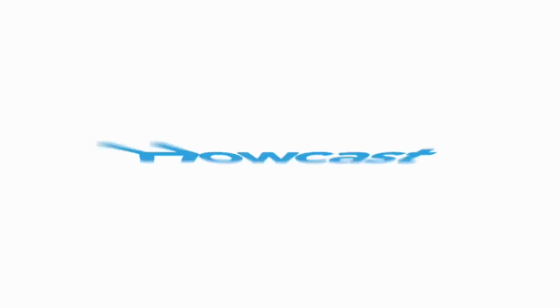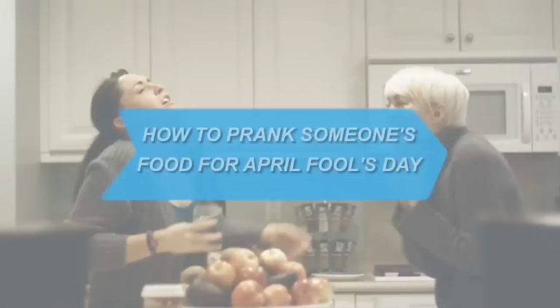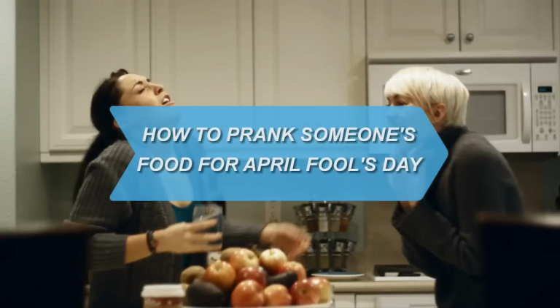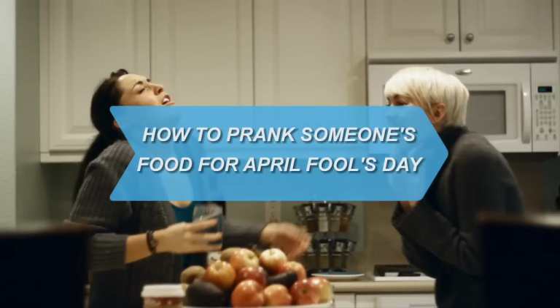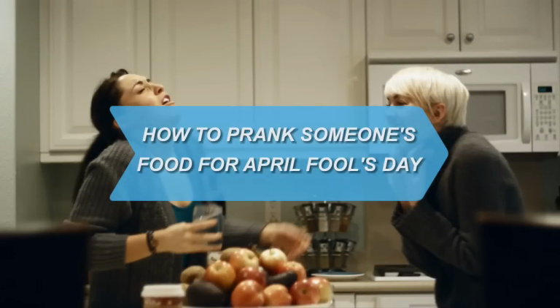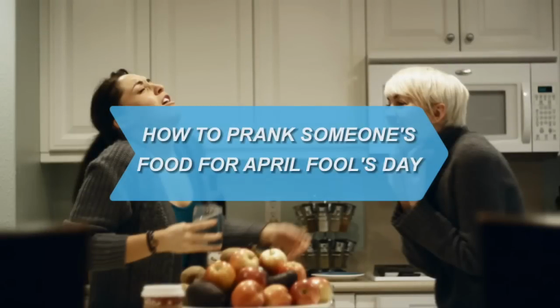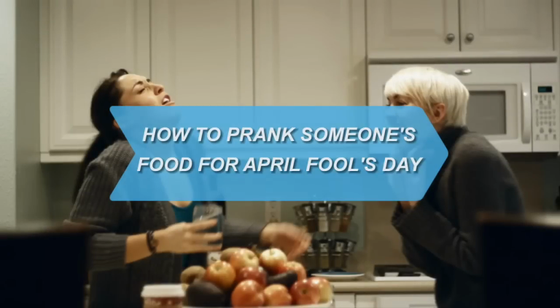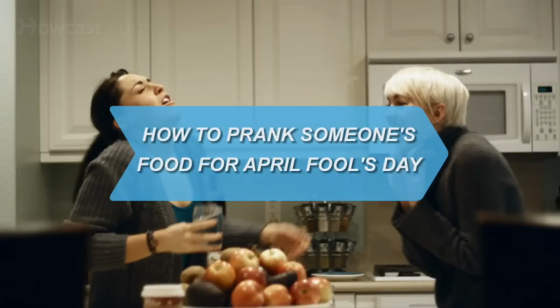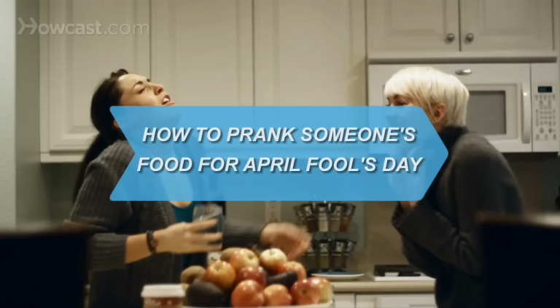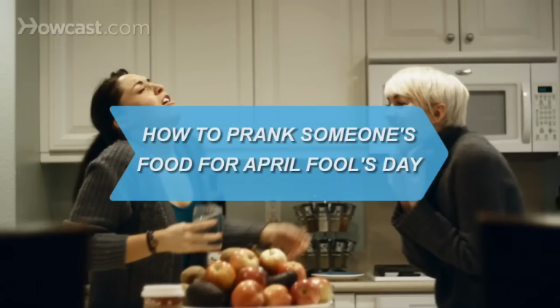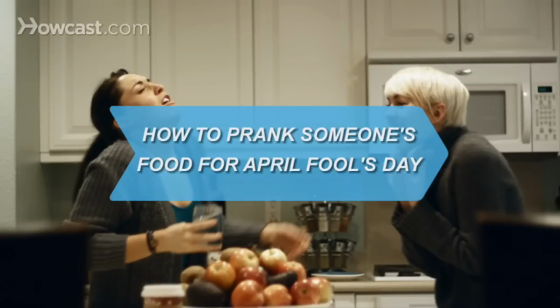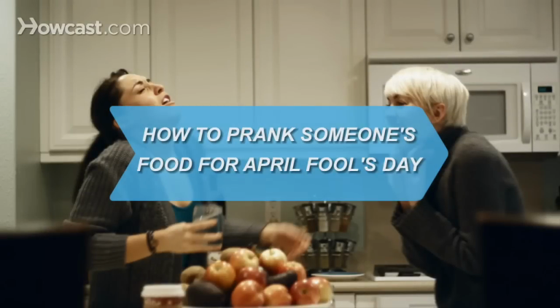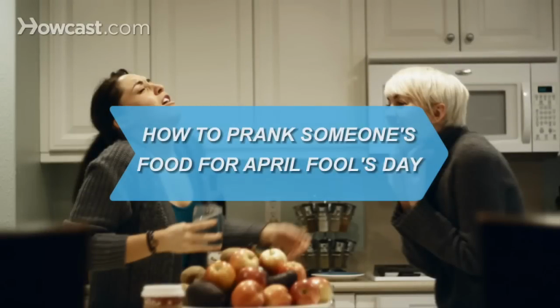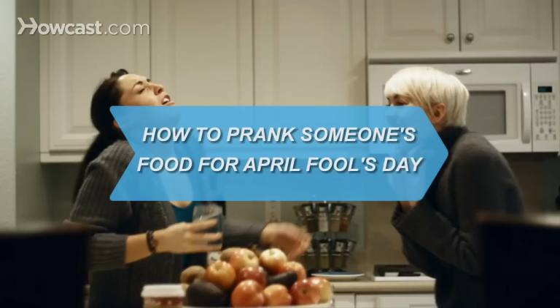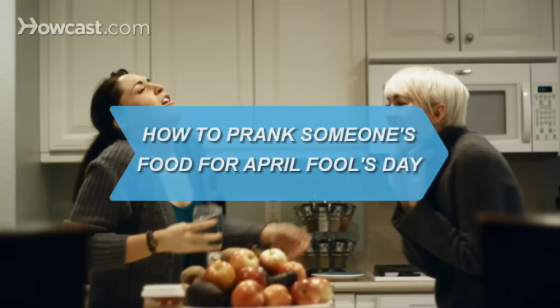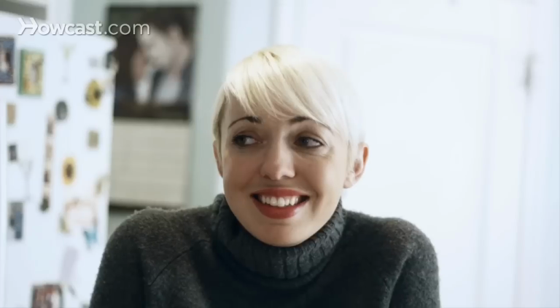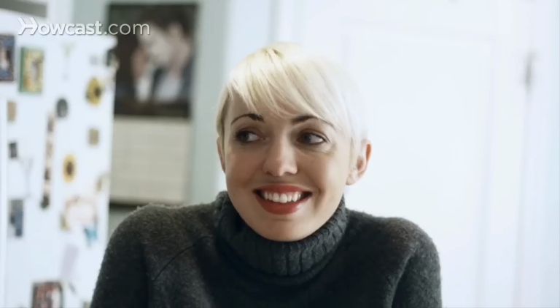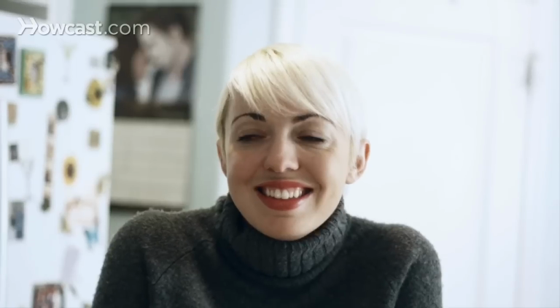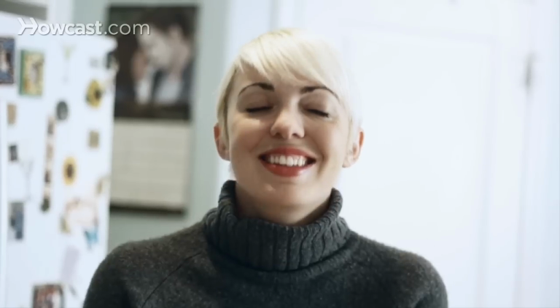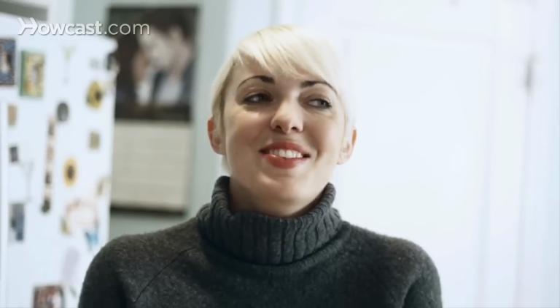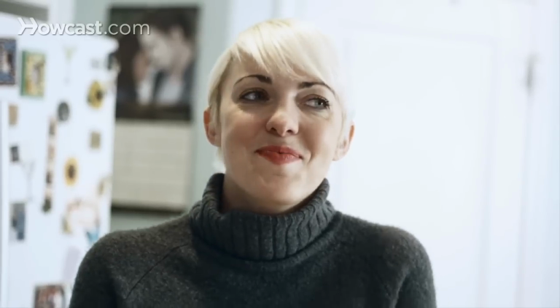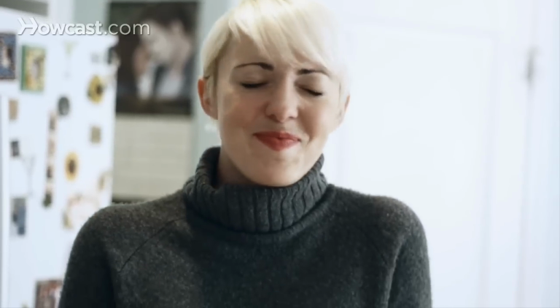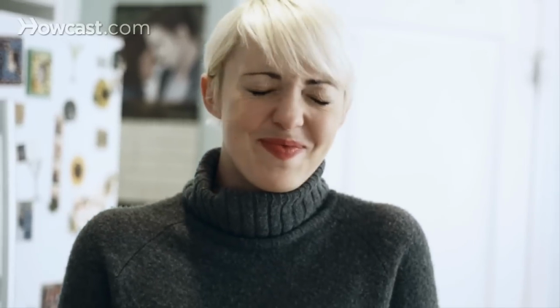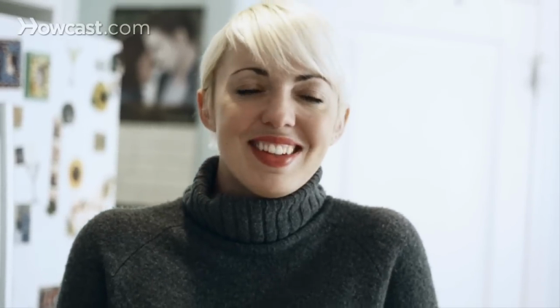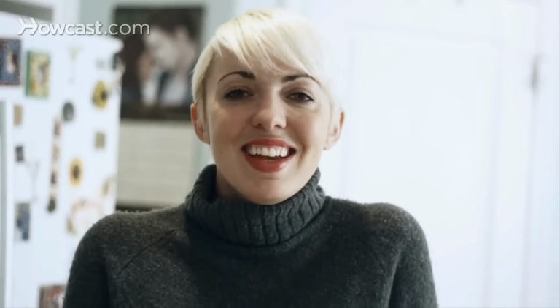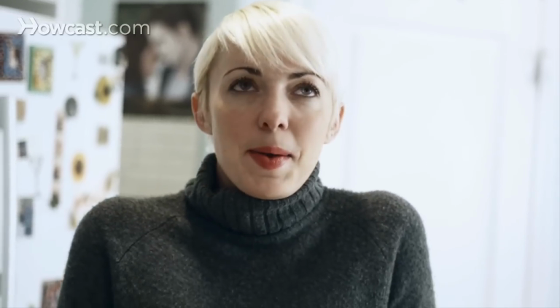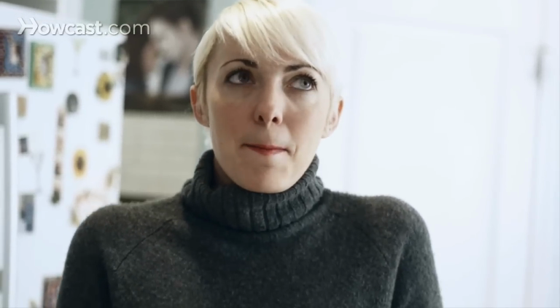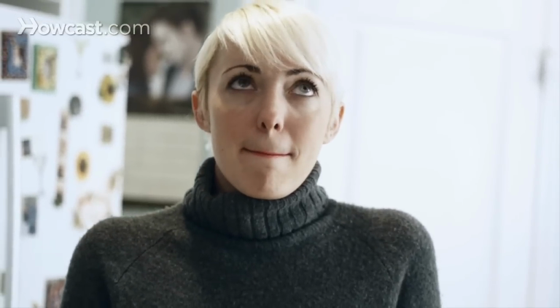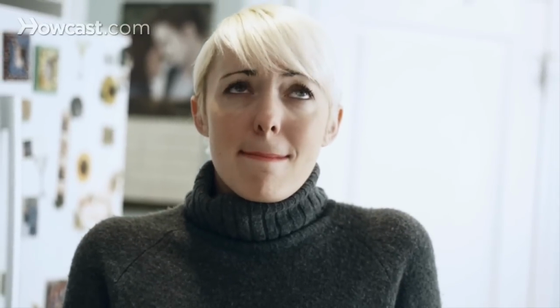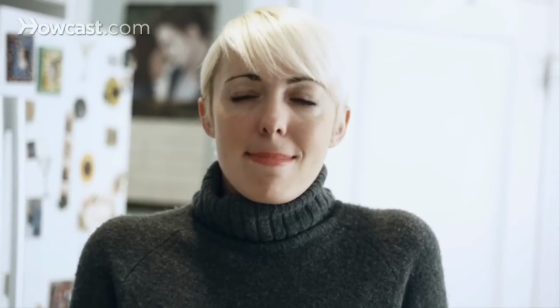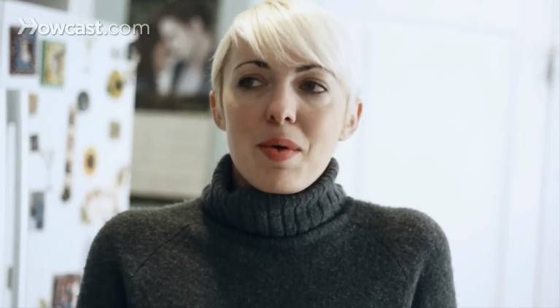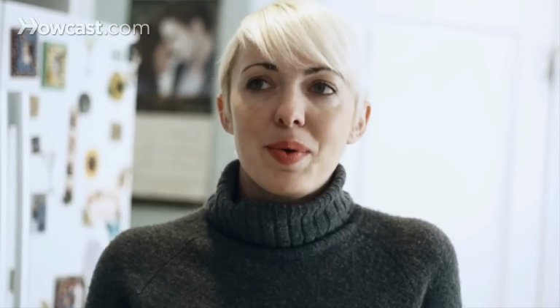How to prank someone's food for April Fool's Day. Watch what you eat. This is a day people play pranks on their family and friends.